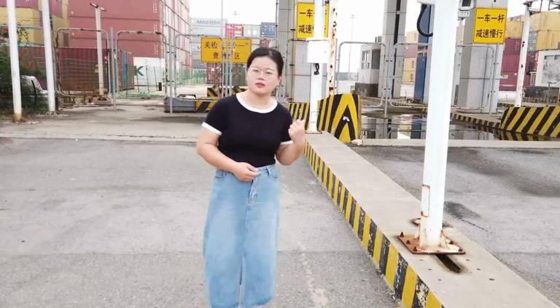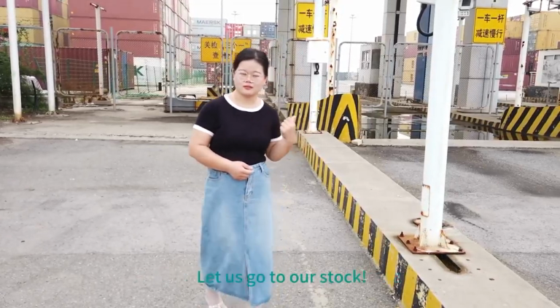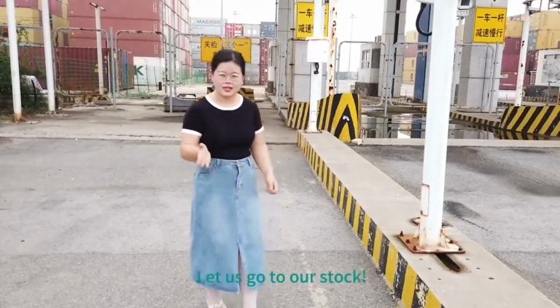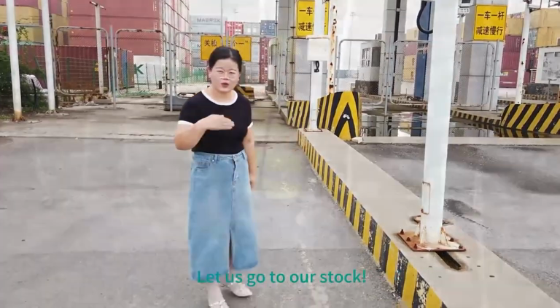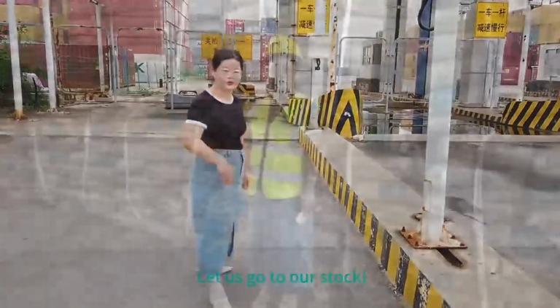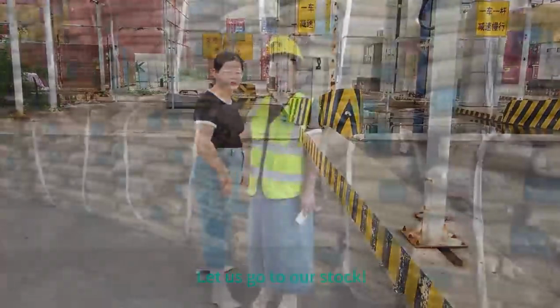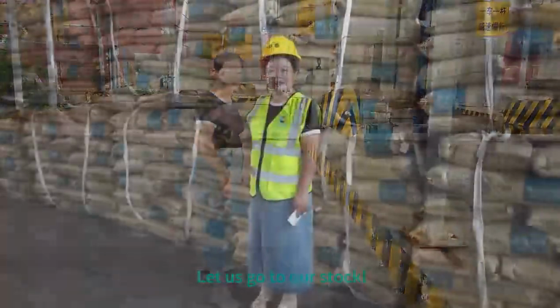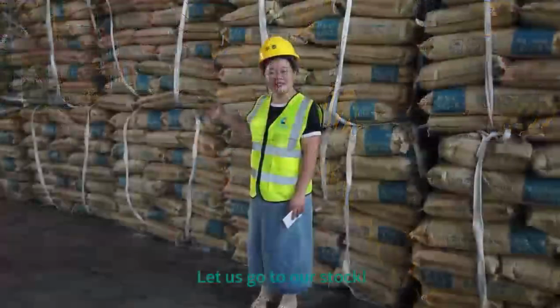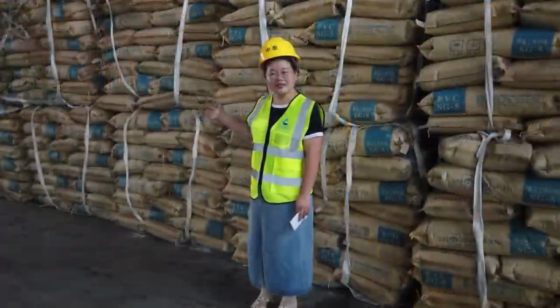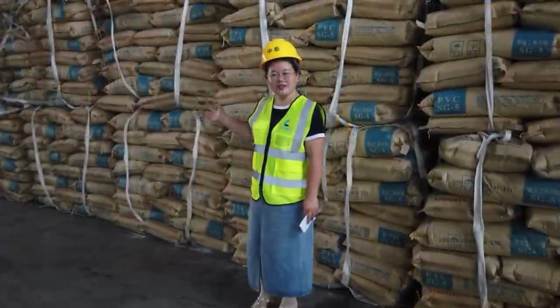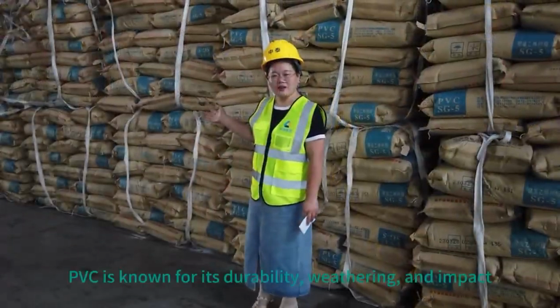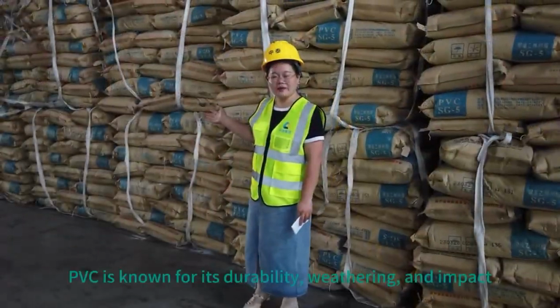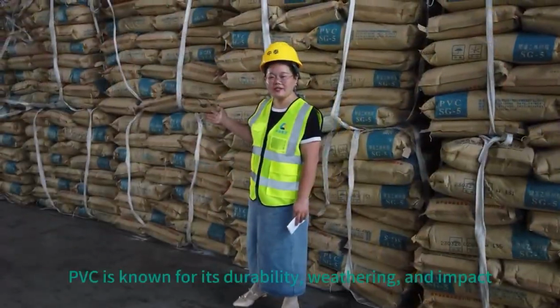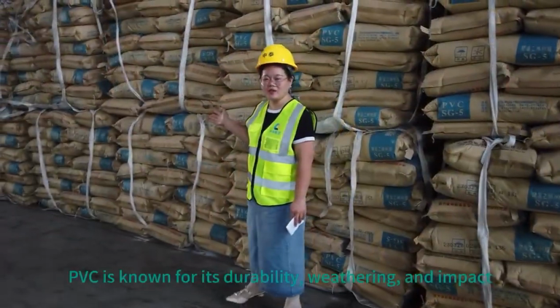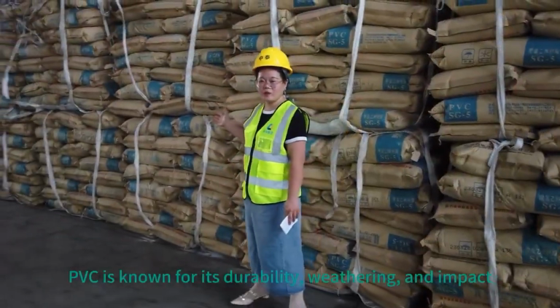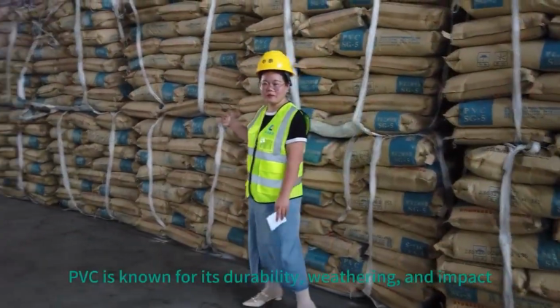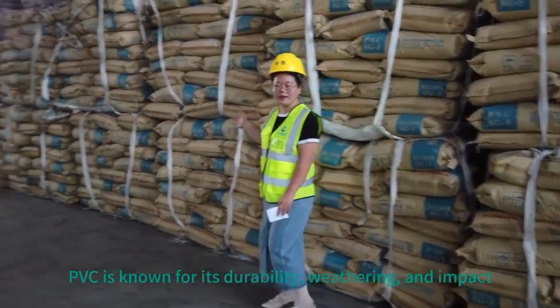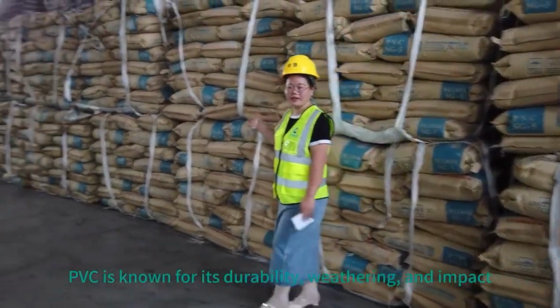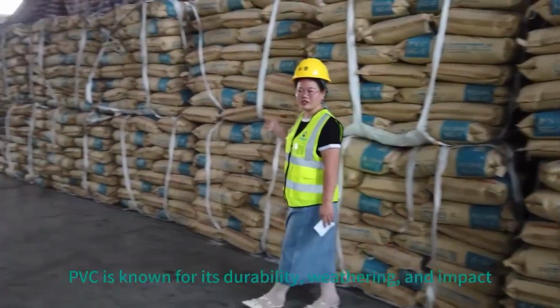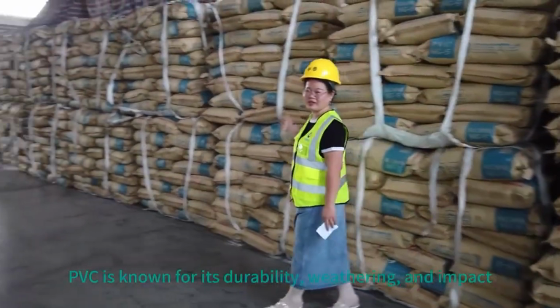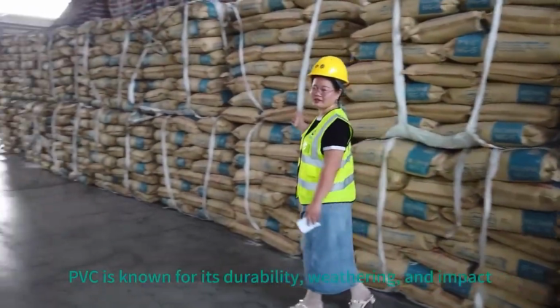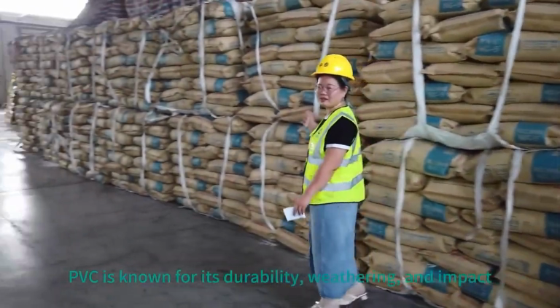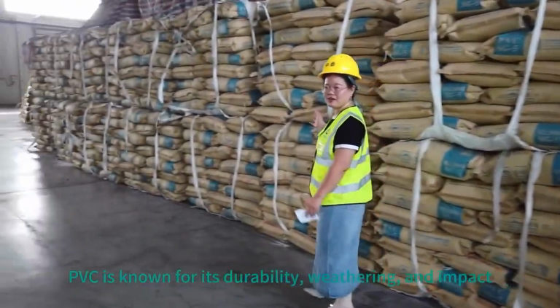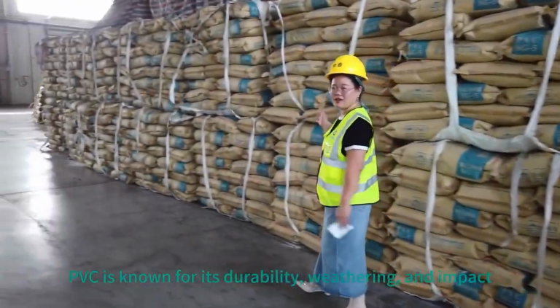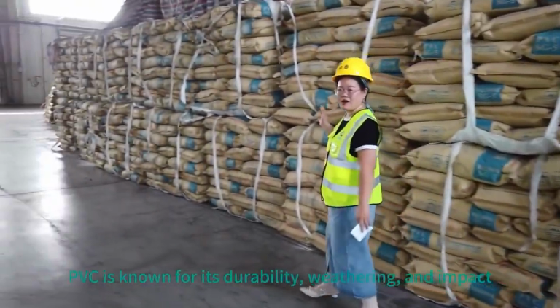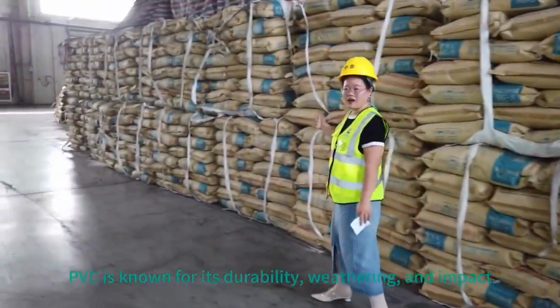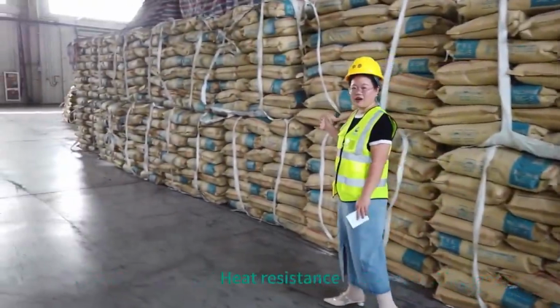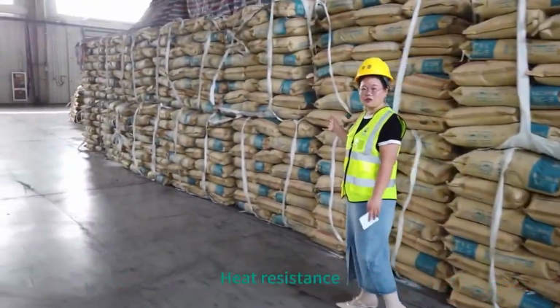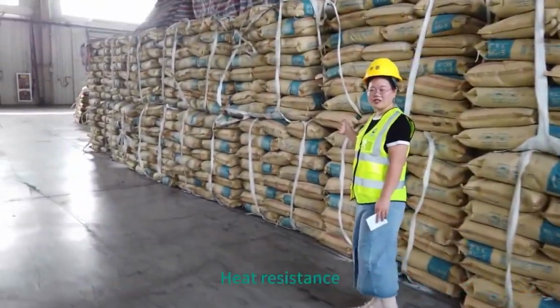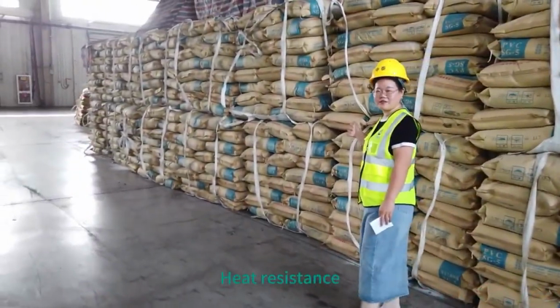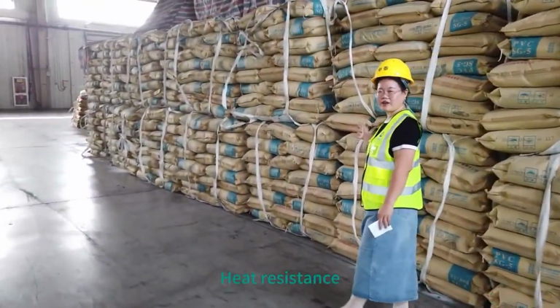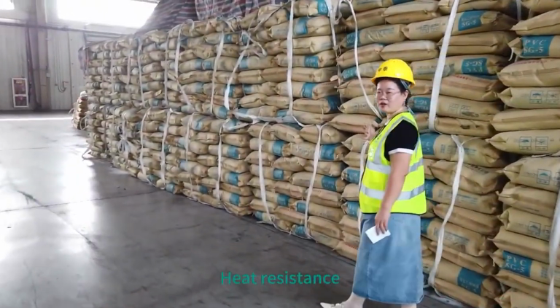Let's go to our stock. PVC is known for its durability, weathering and impact resistance, and heat resistance.